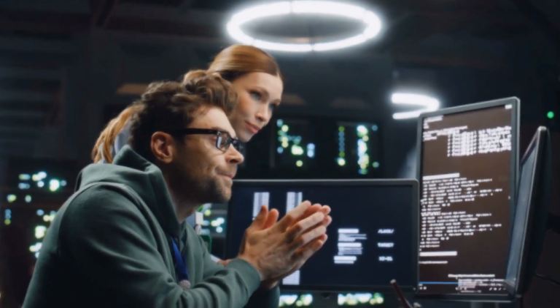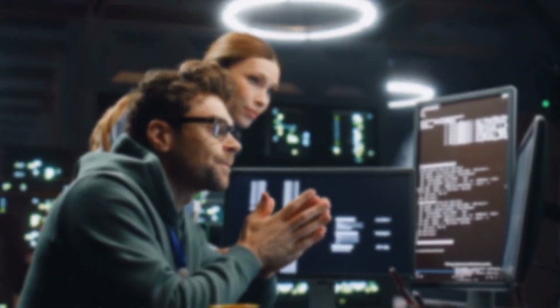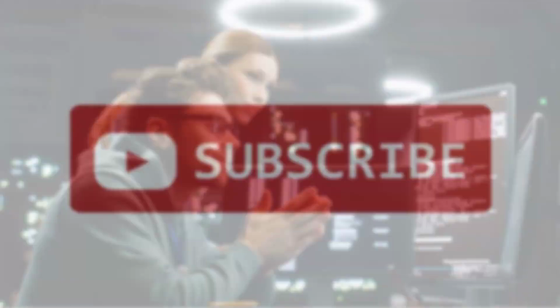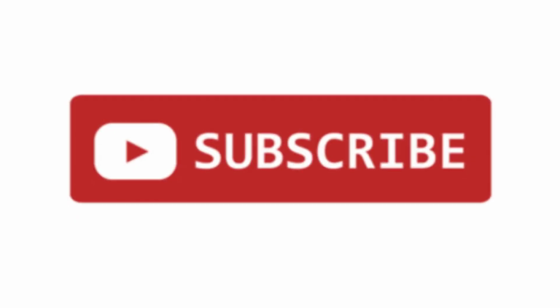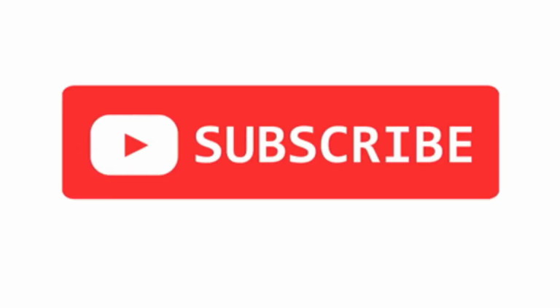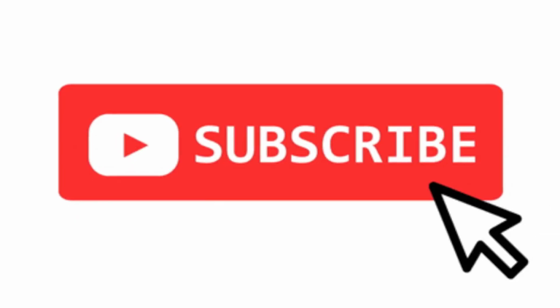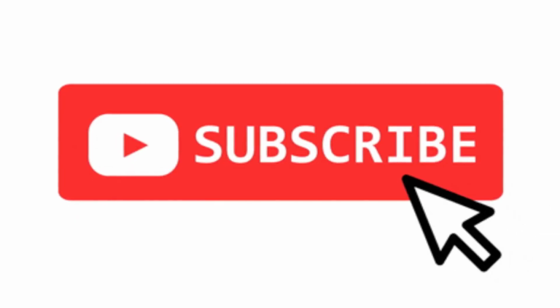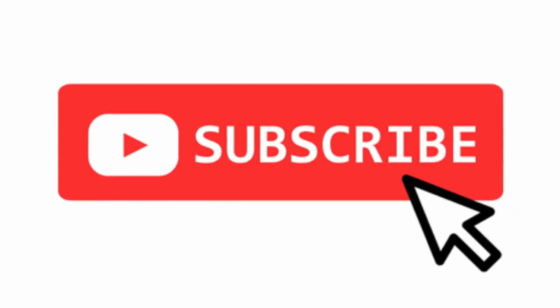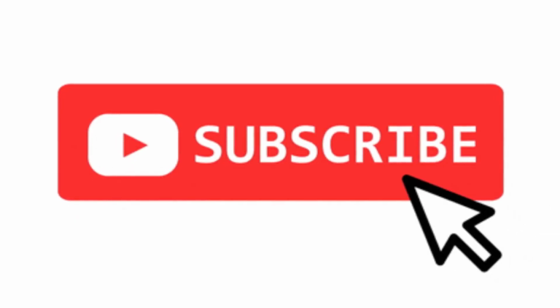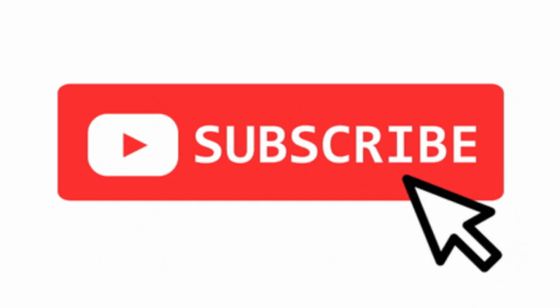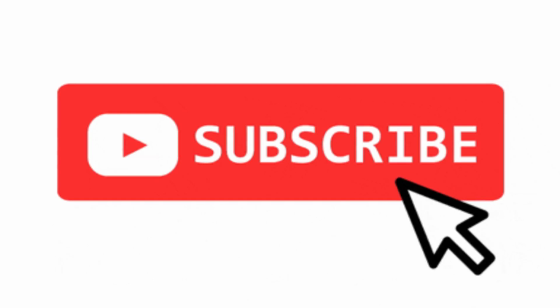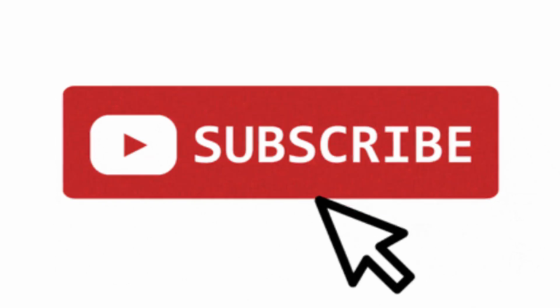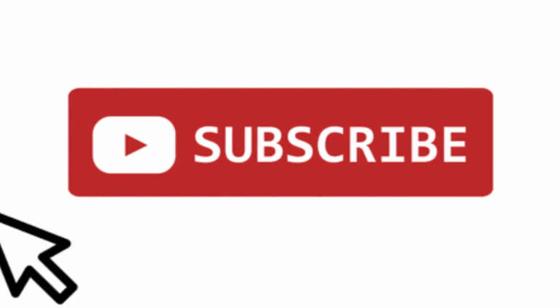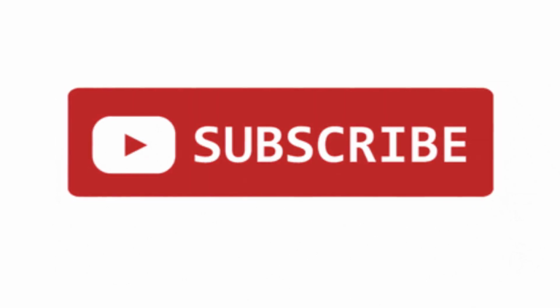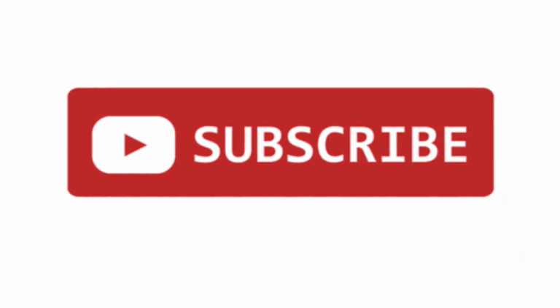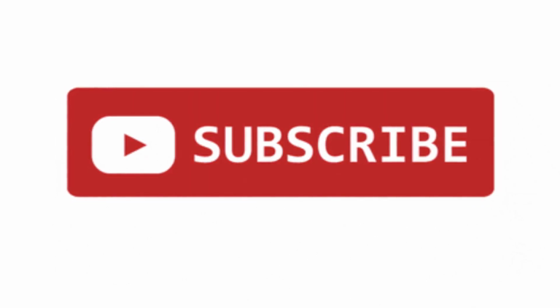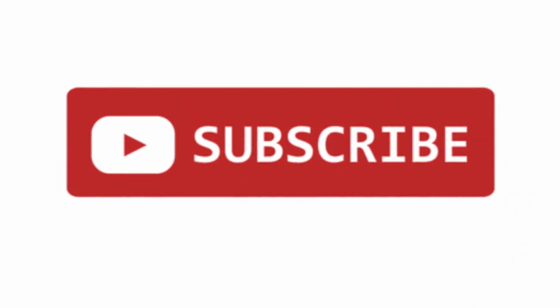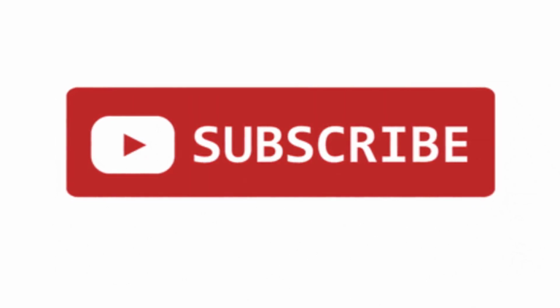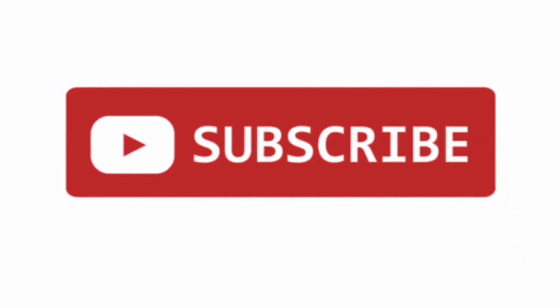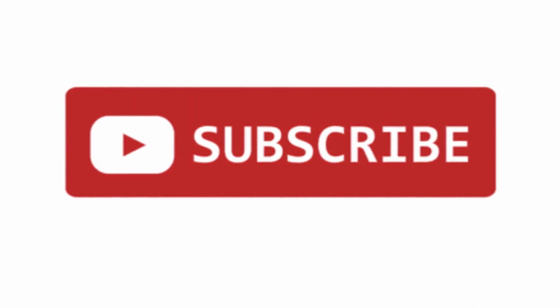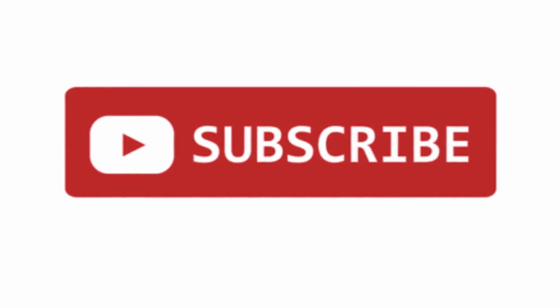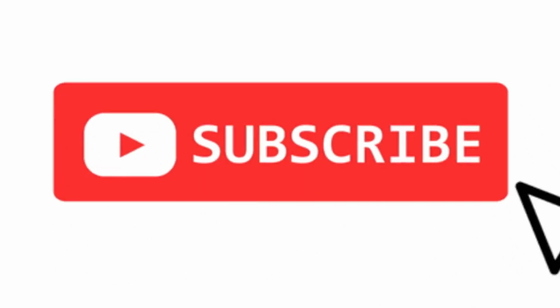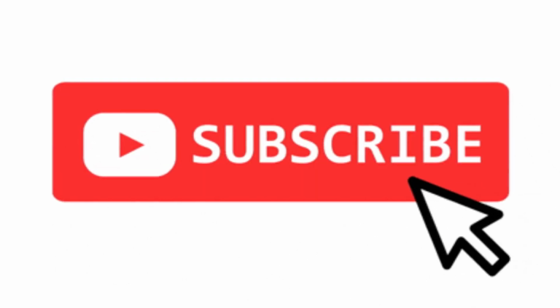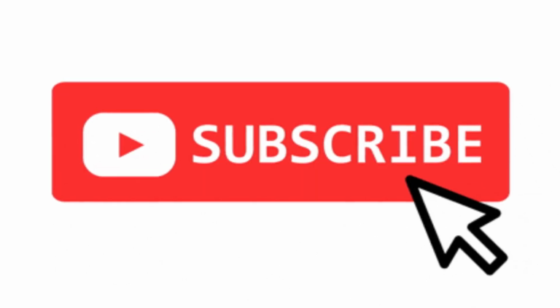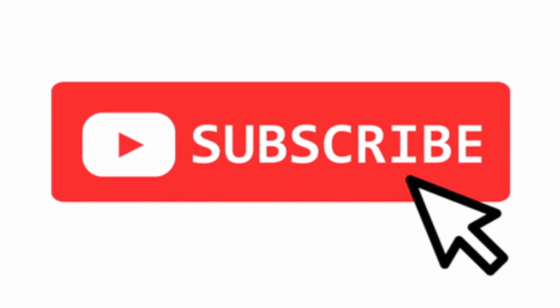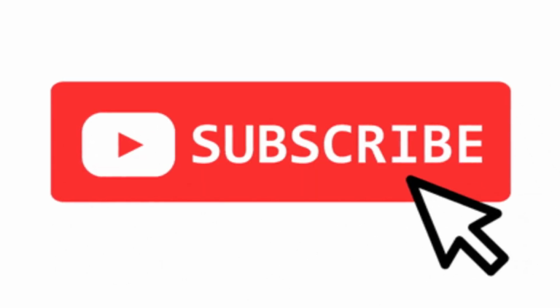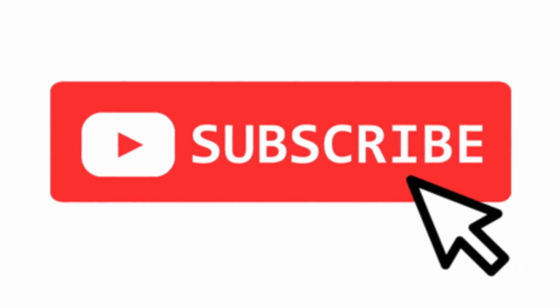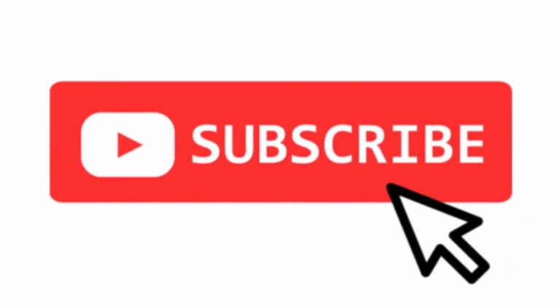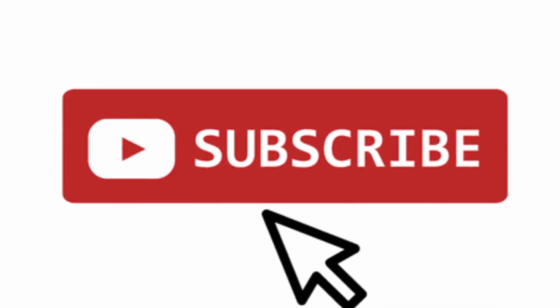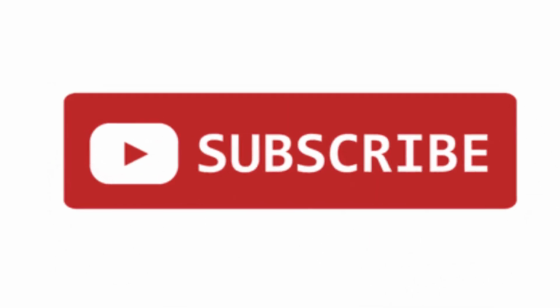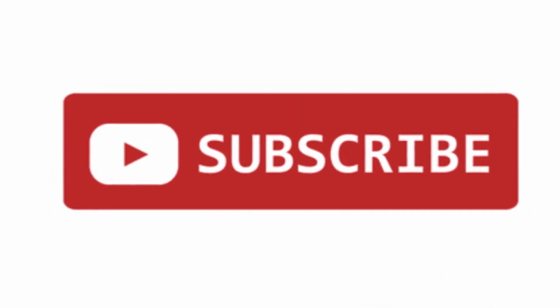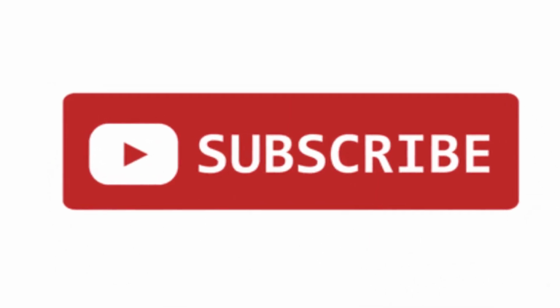Want to see more such informative content? Make sure to hit the subscribe button so you never miss an update from us.